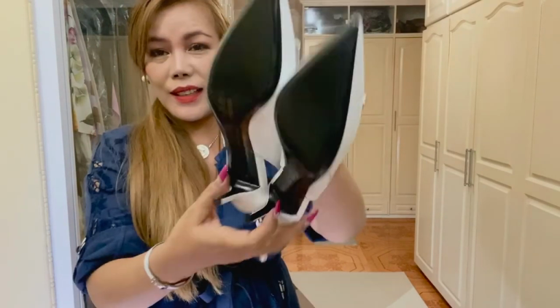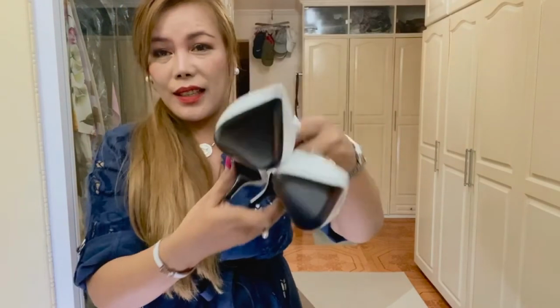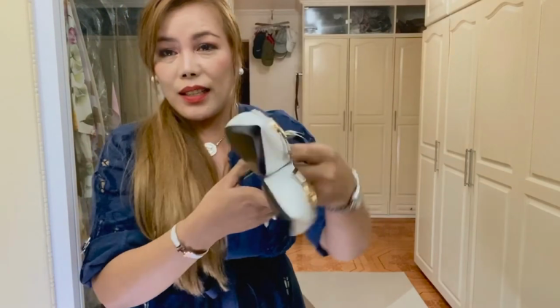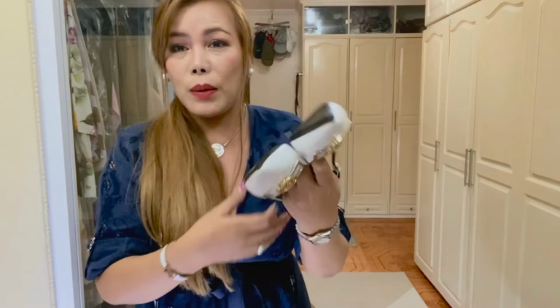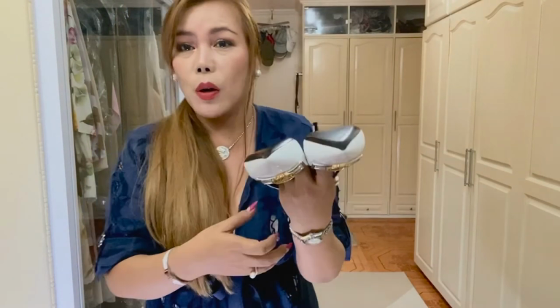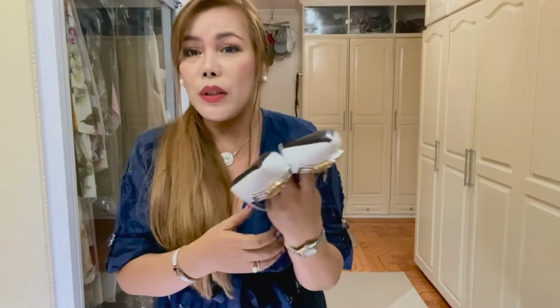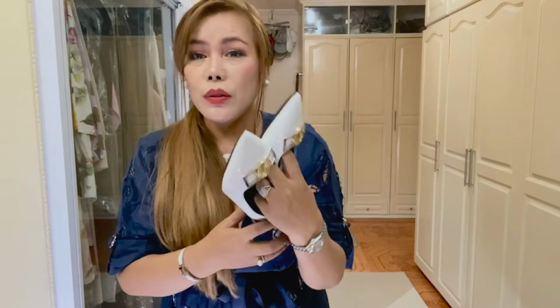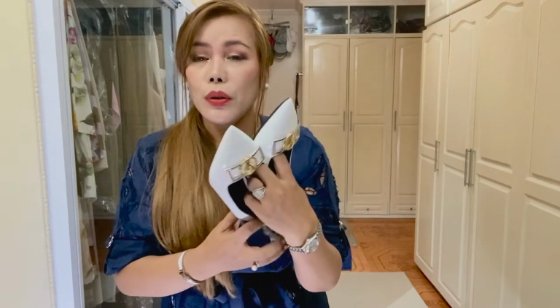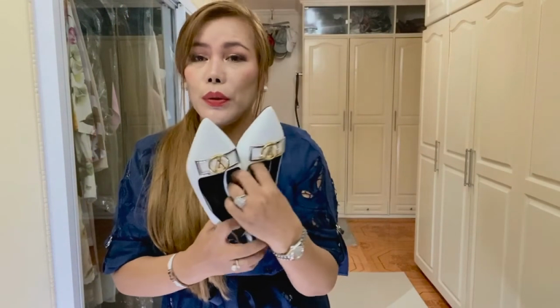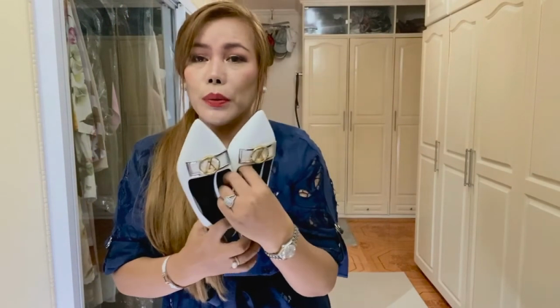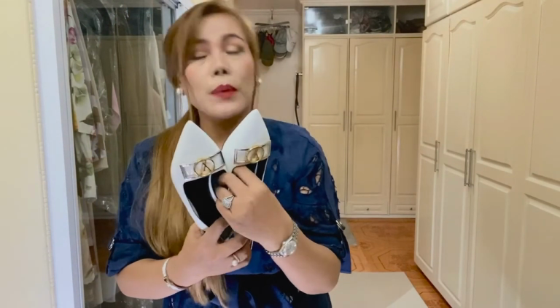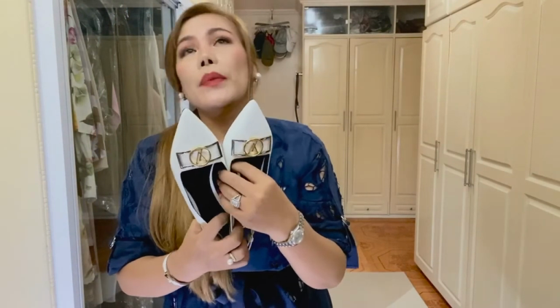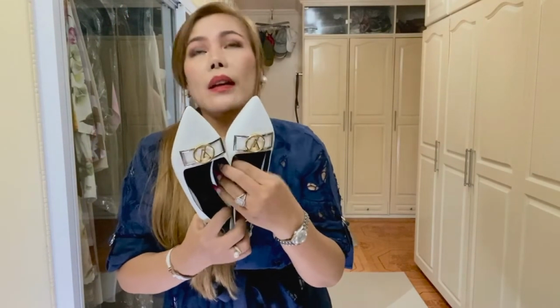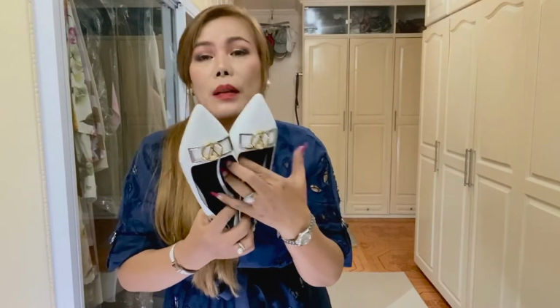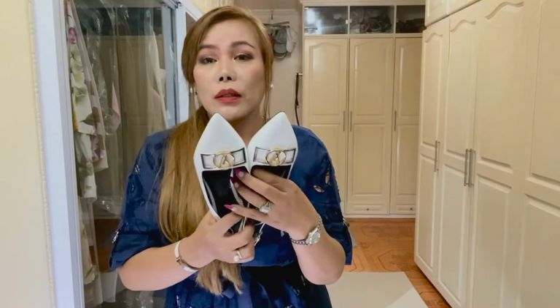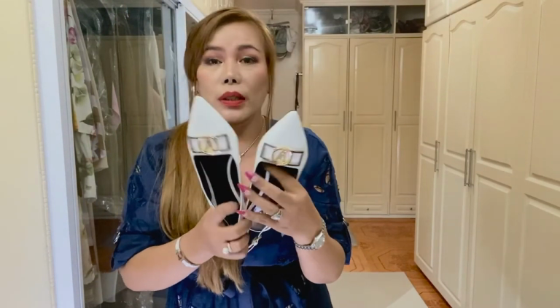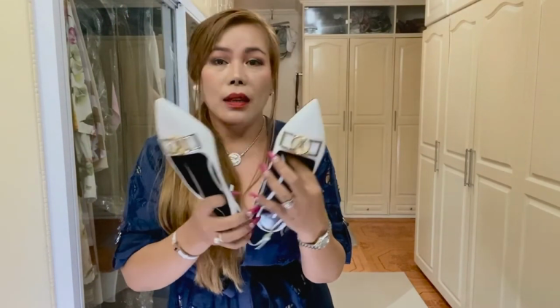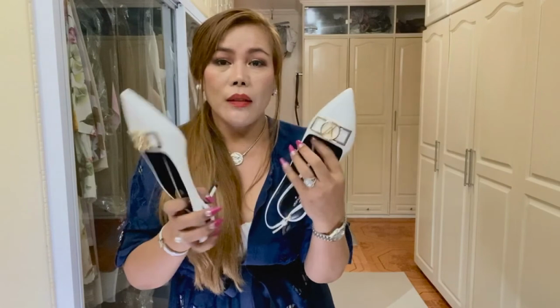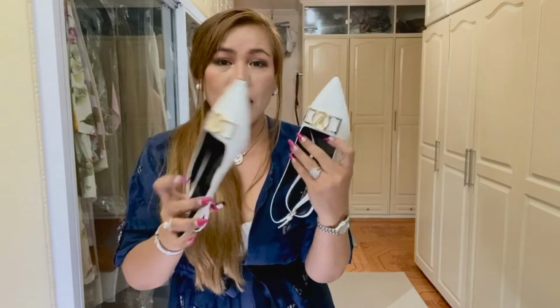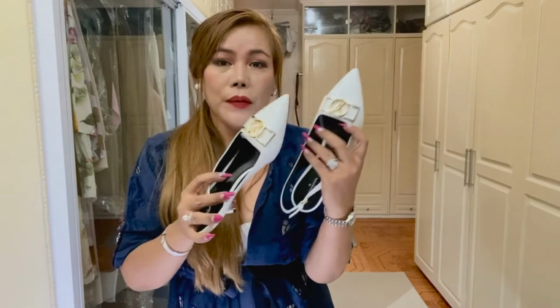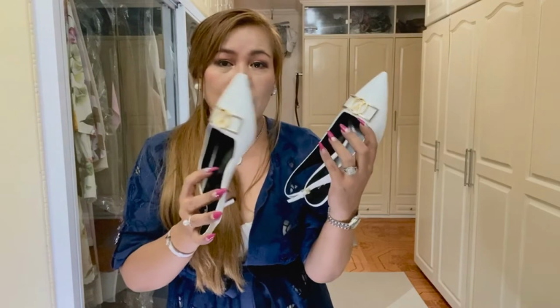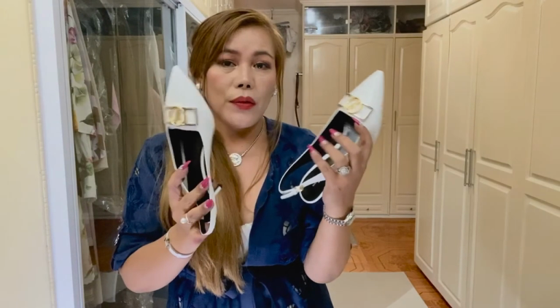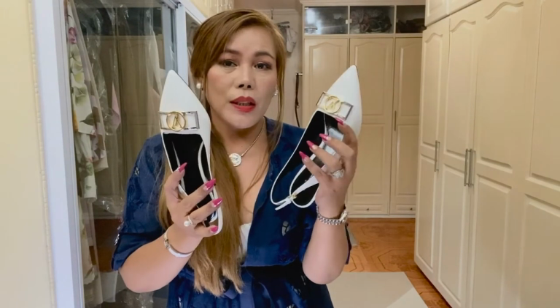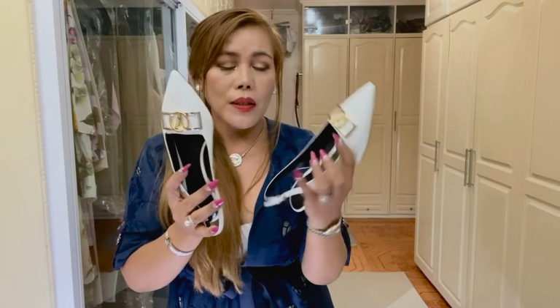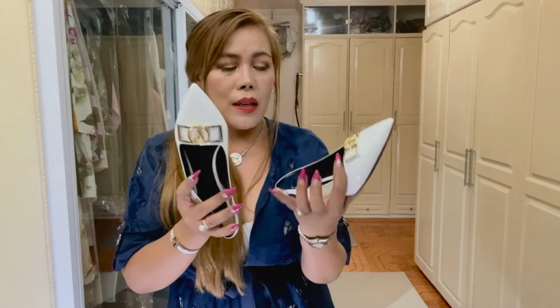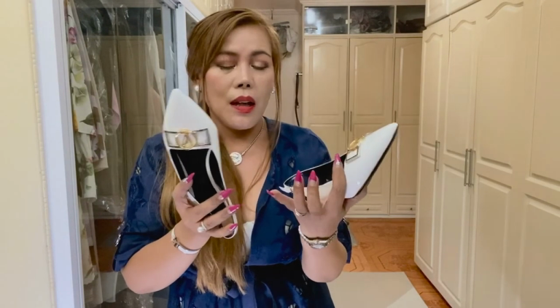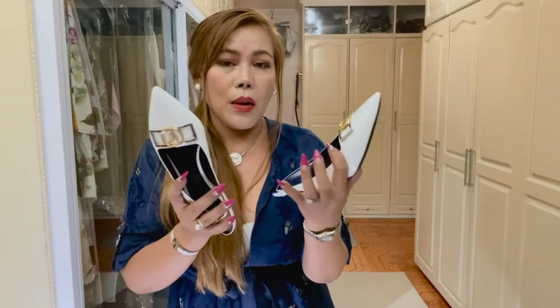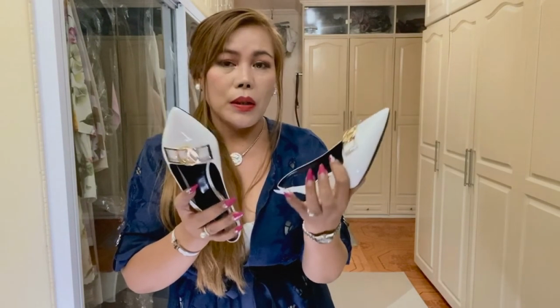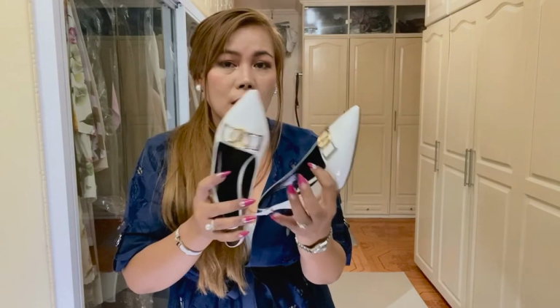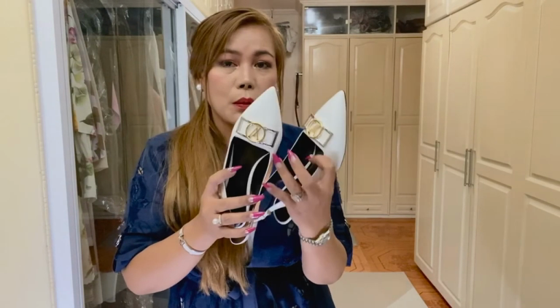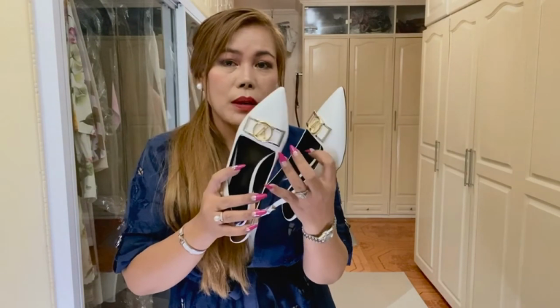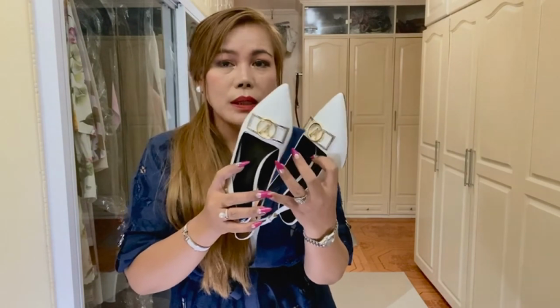I'm going to show you a shot of how I wear it.